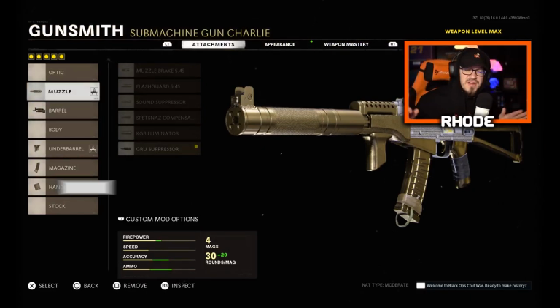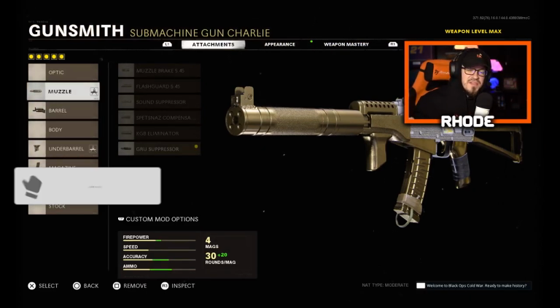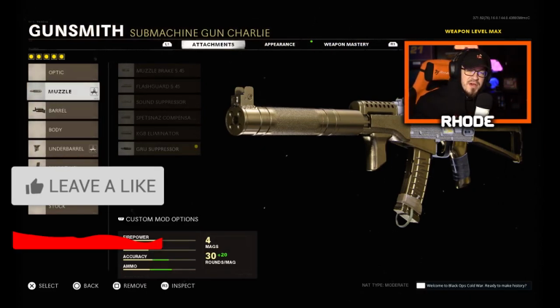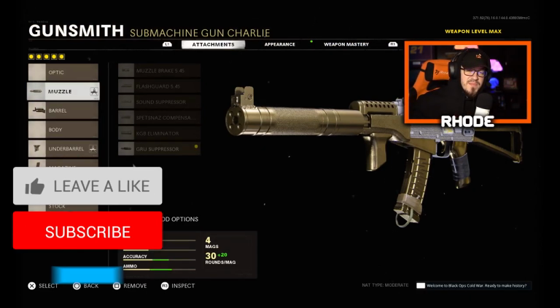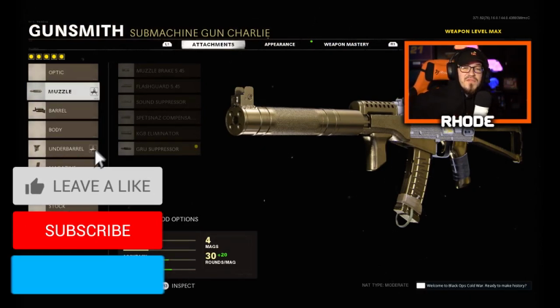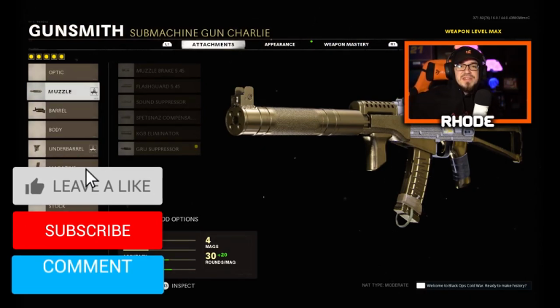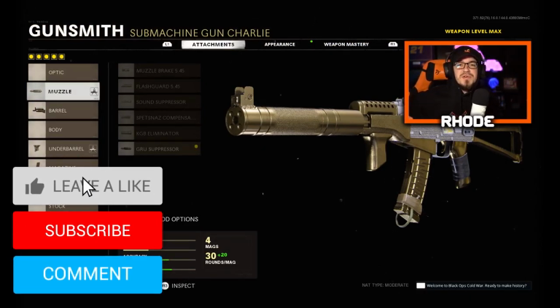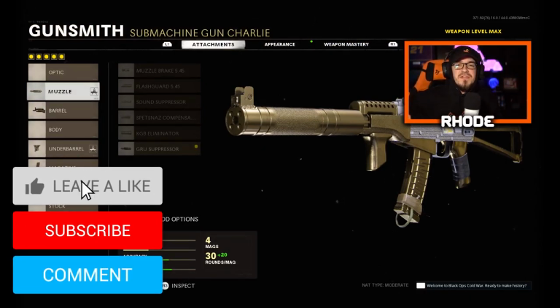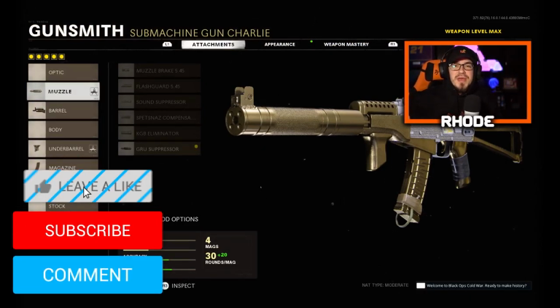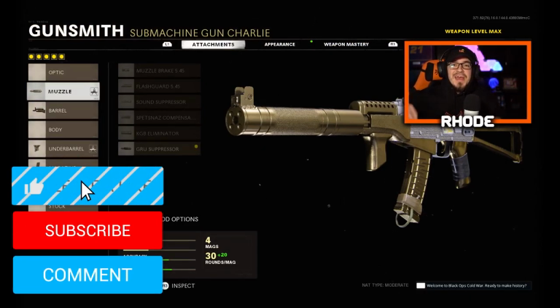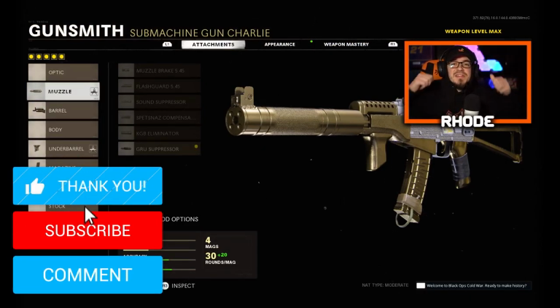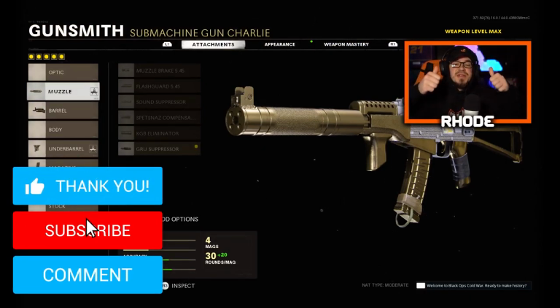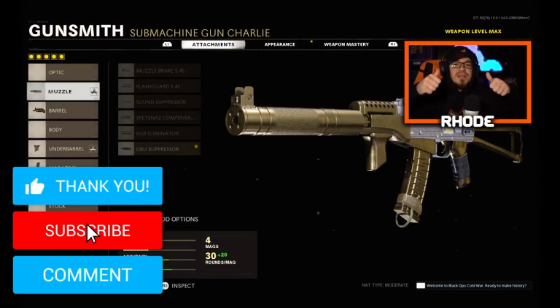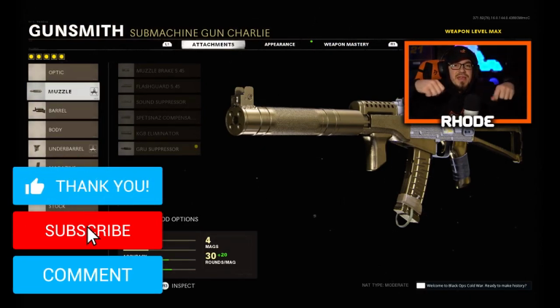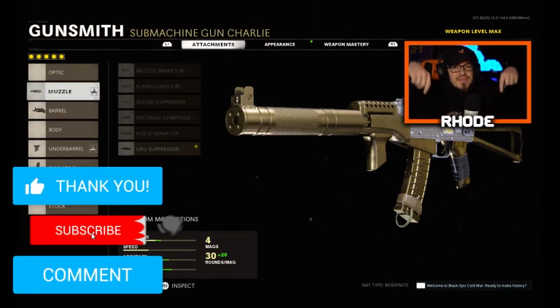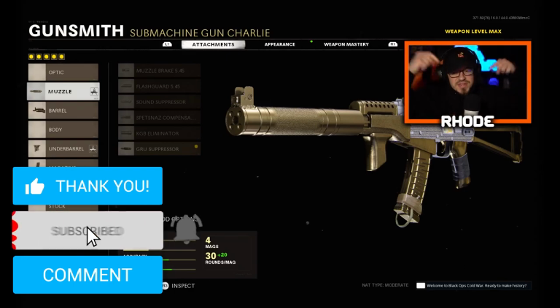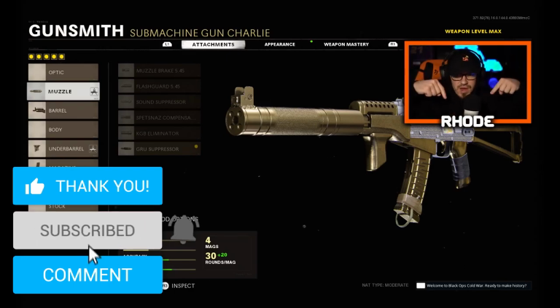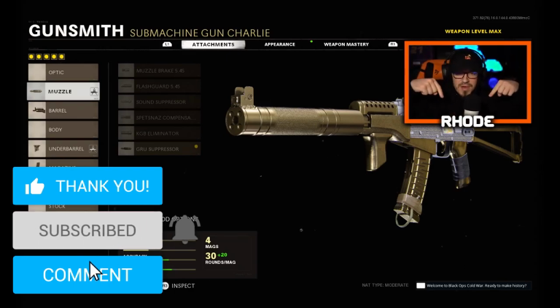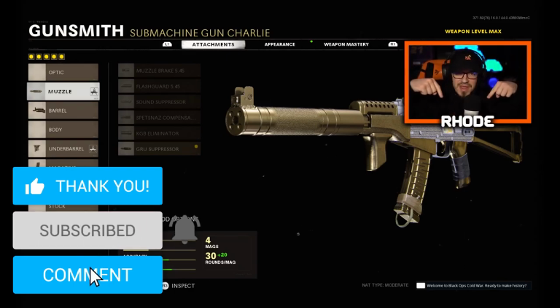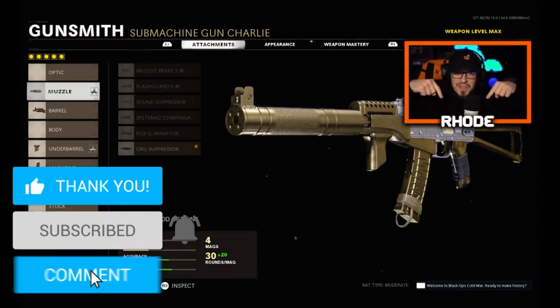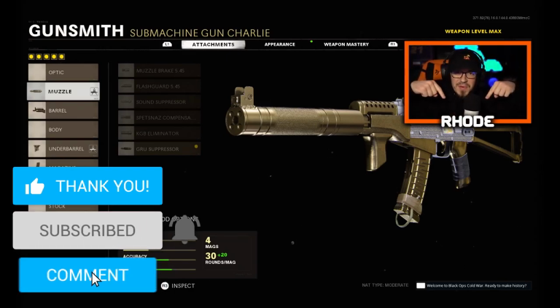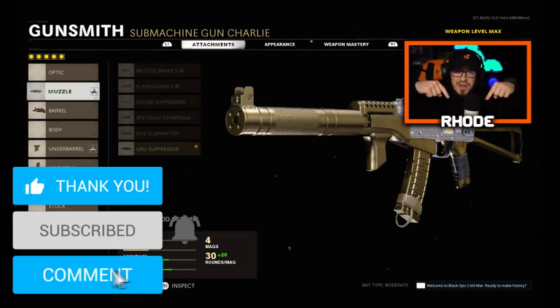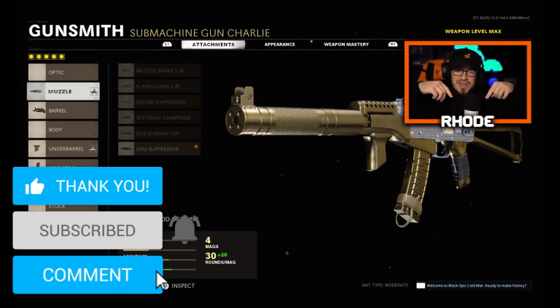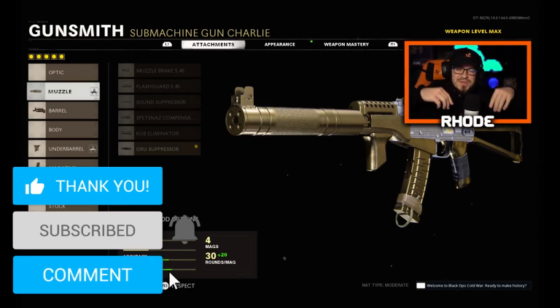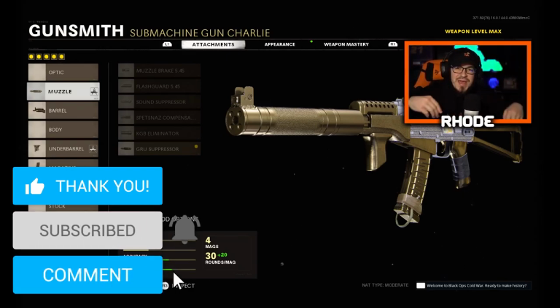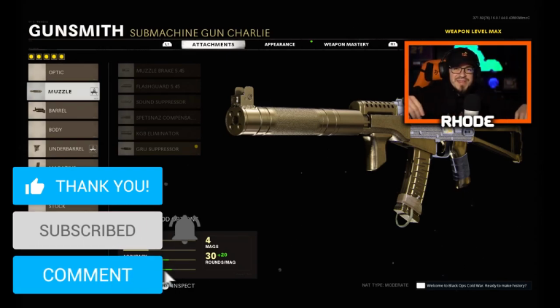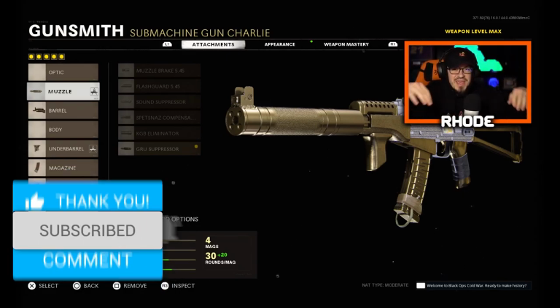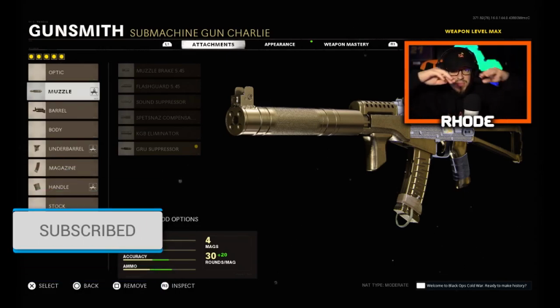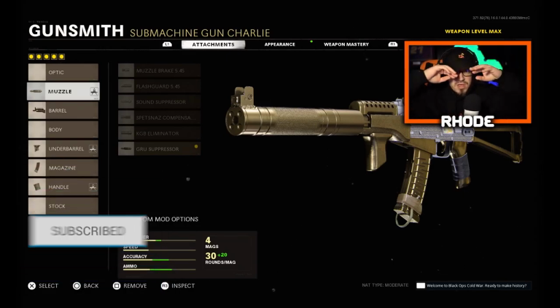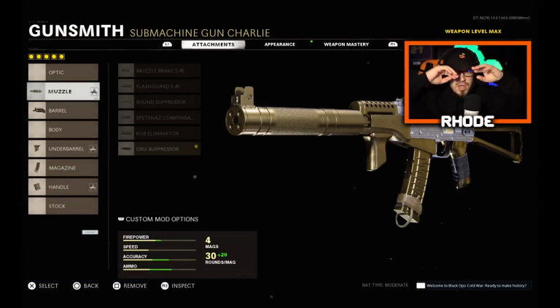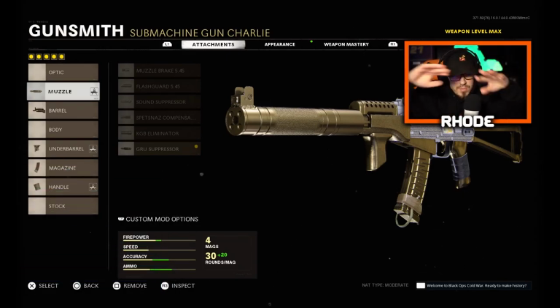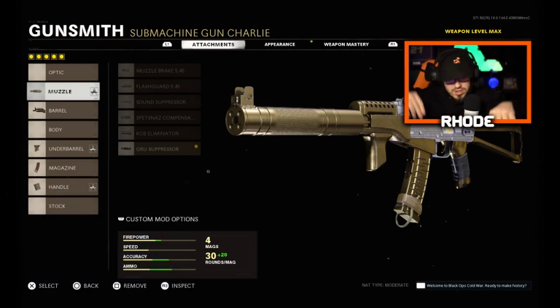We're going to see if this thing is any different after the buff. Hopefully you guys enjoyed the video — smash that like, hit the subscribe button down below, and I'll catch you guys in the gameplay. Peace.